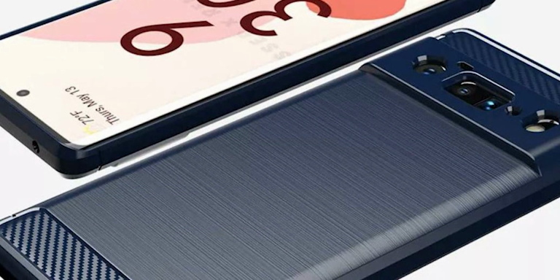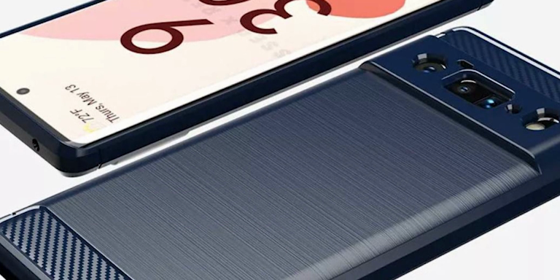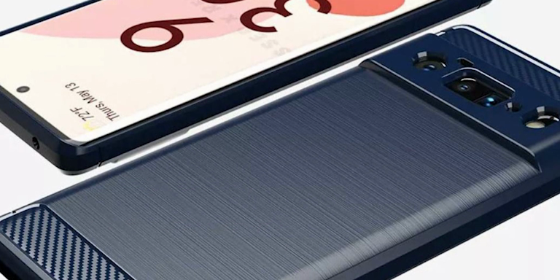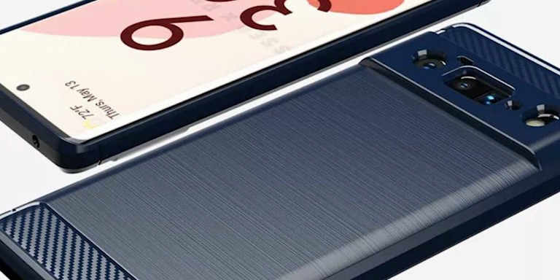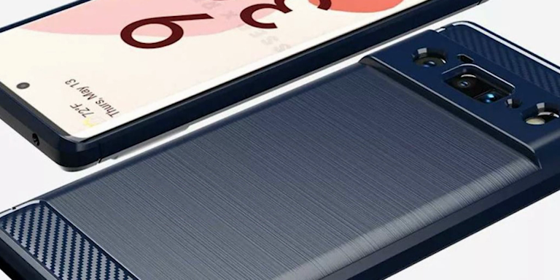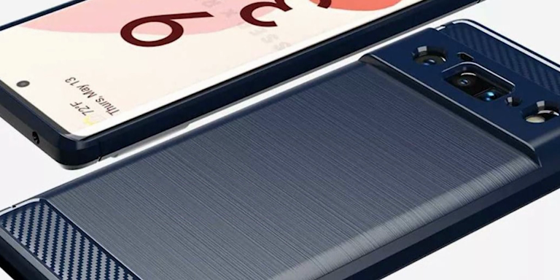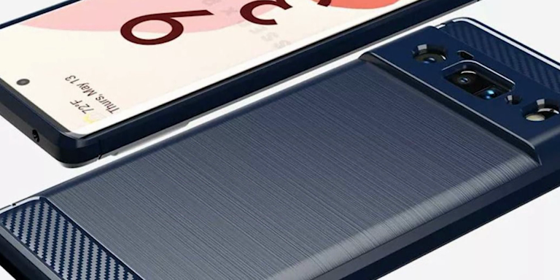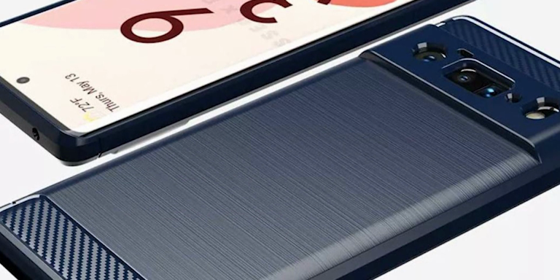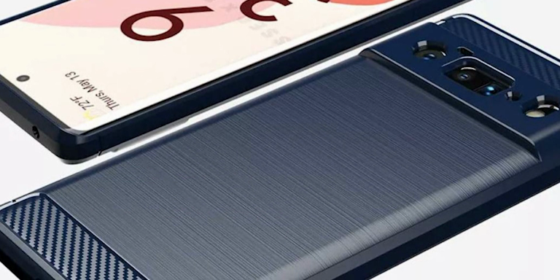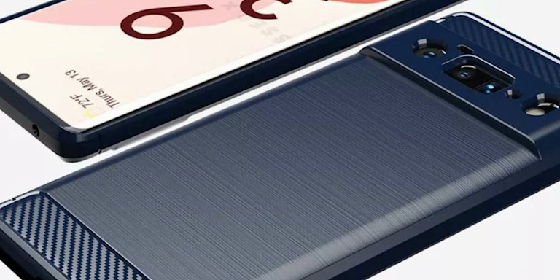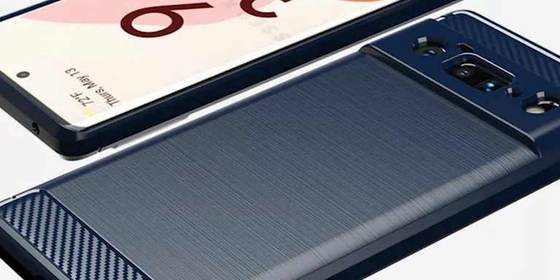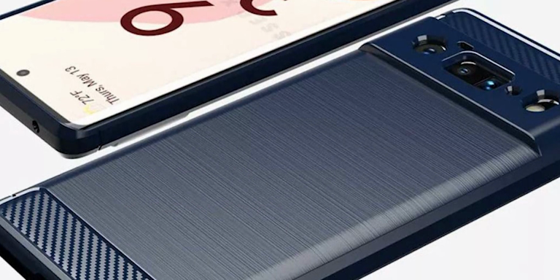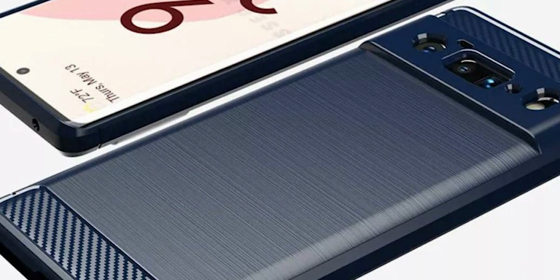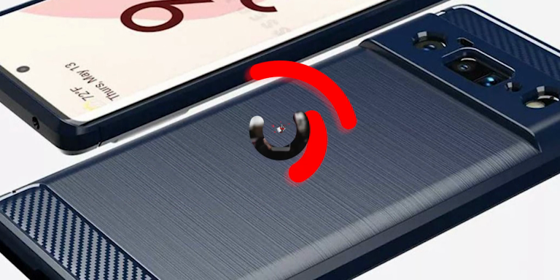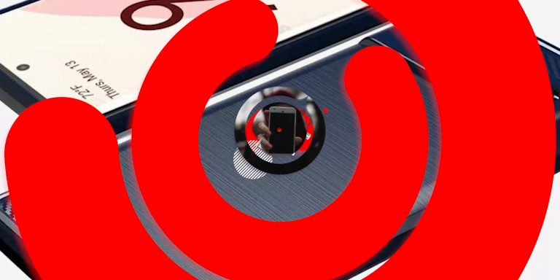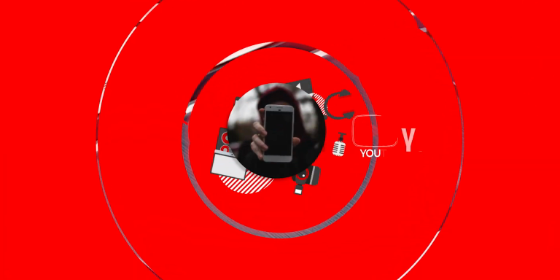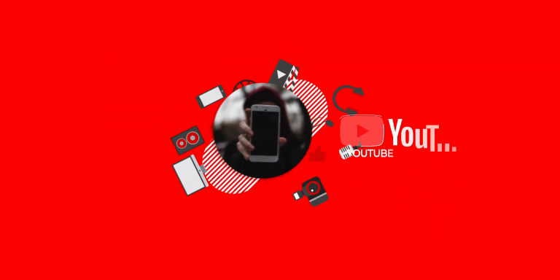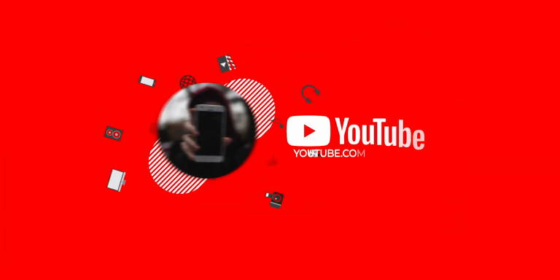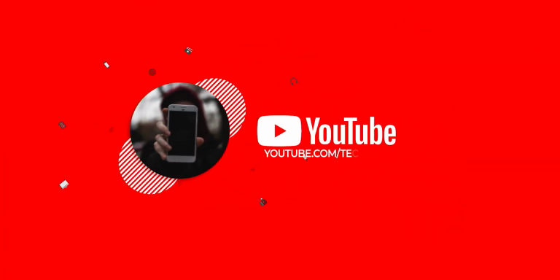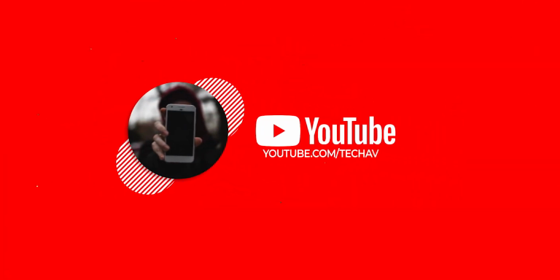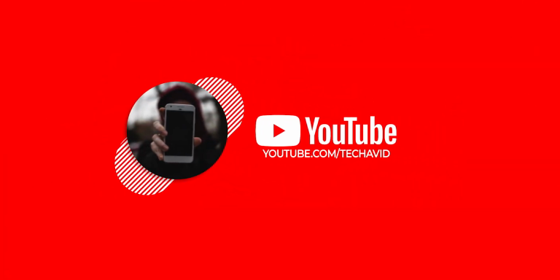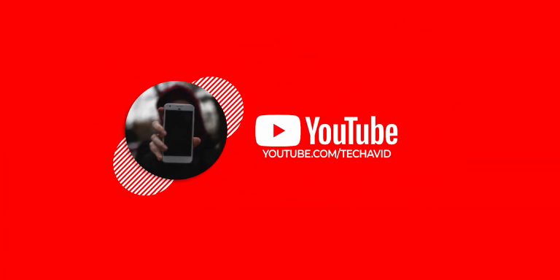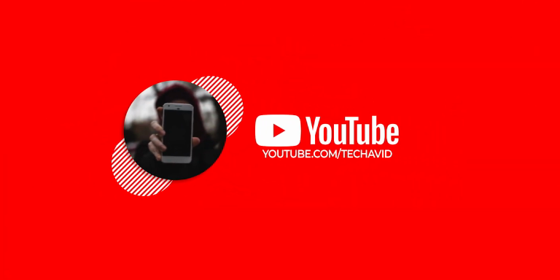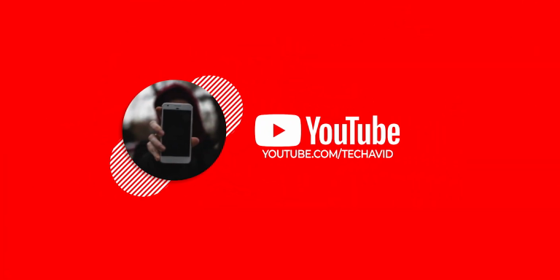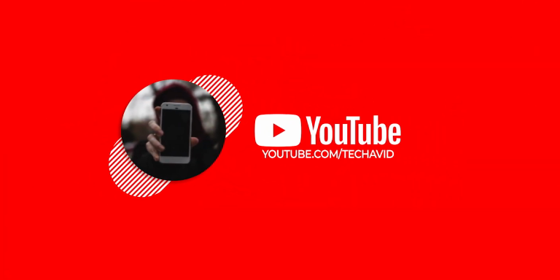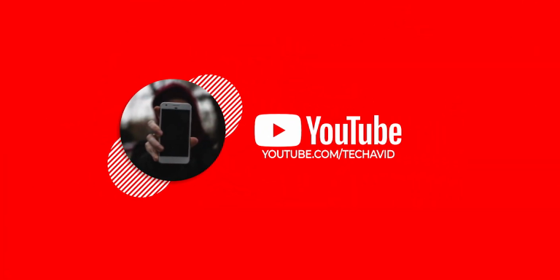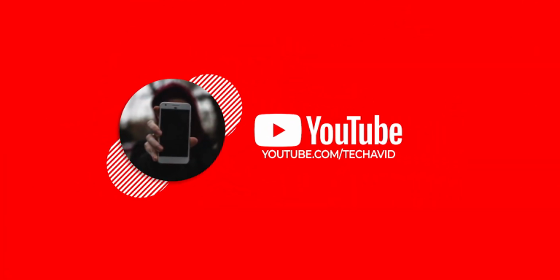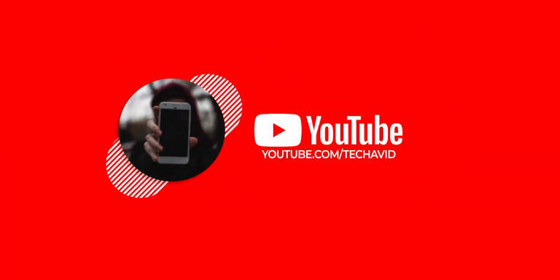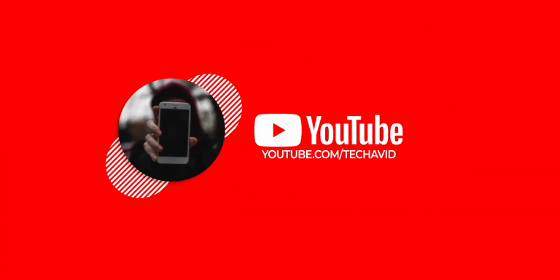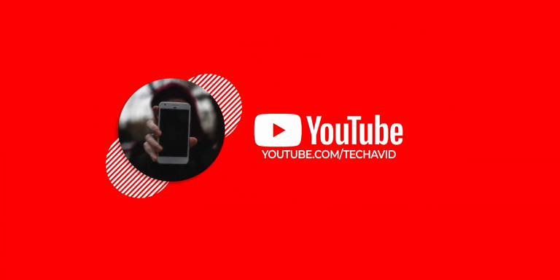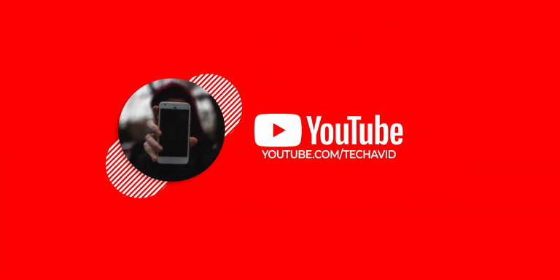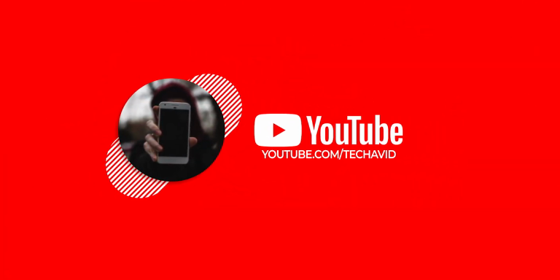And with that we conclude our video. Thank you for watching — catch you guys in the next one. Peace out.